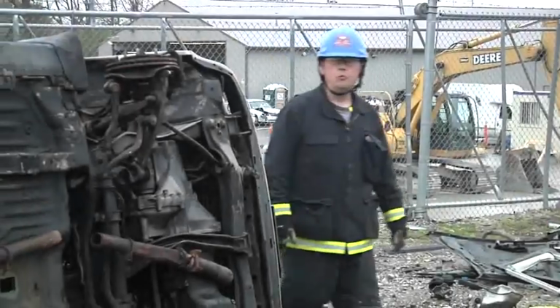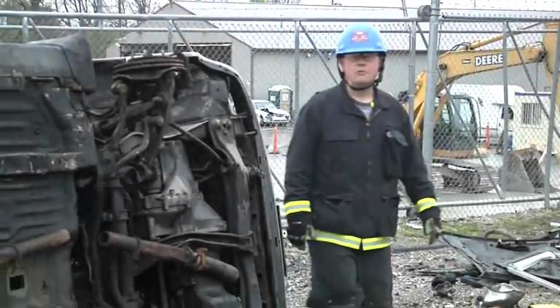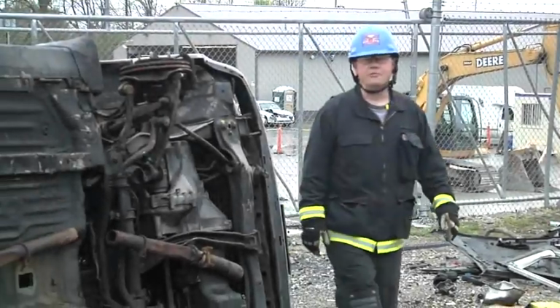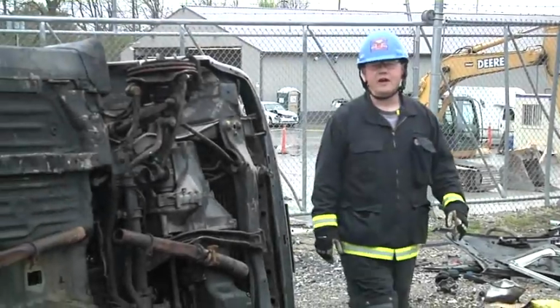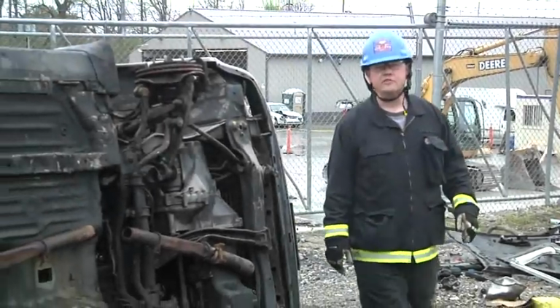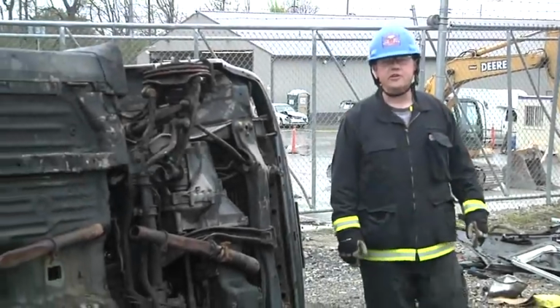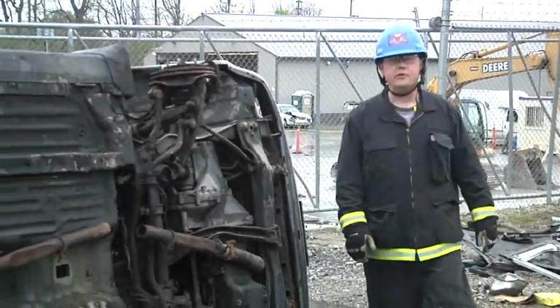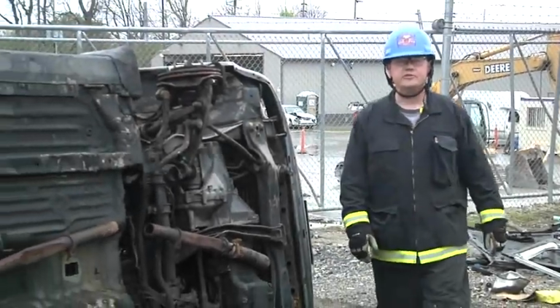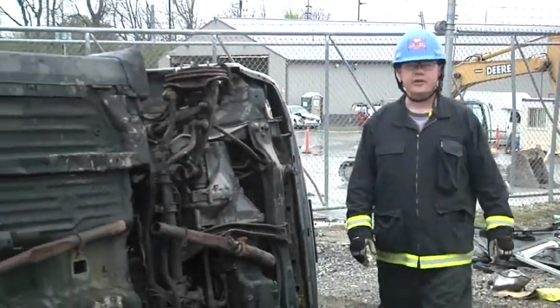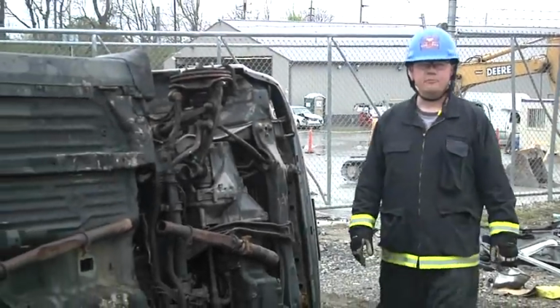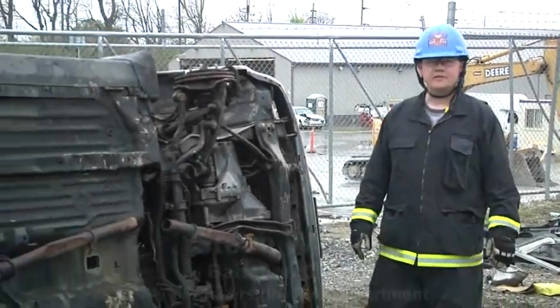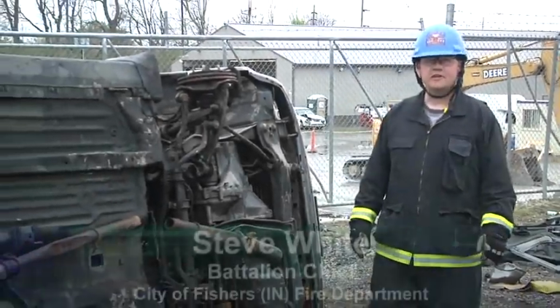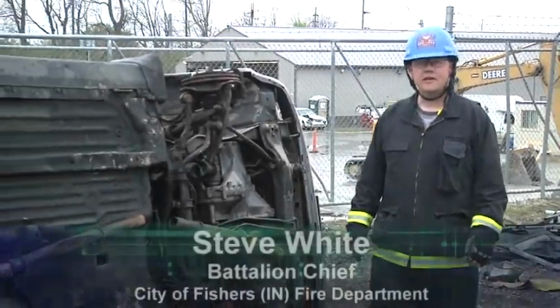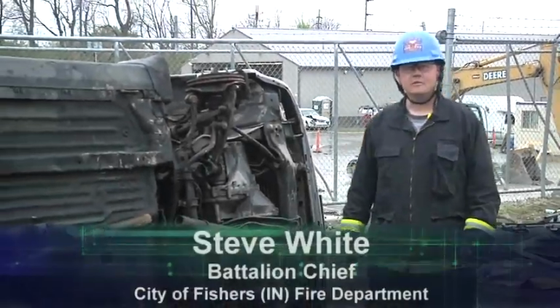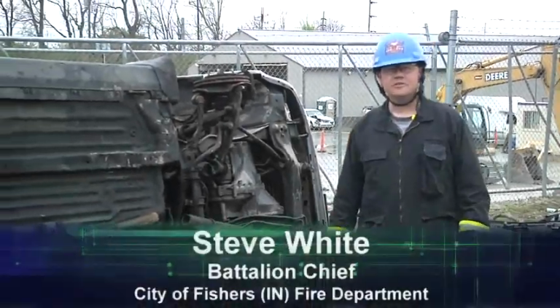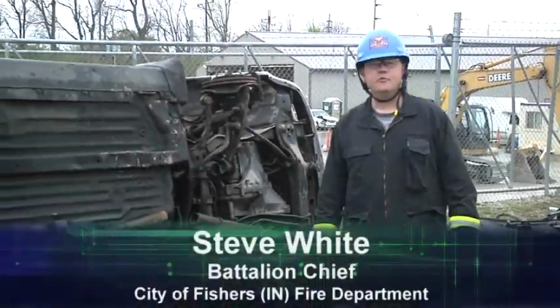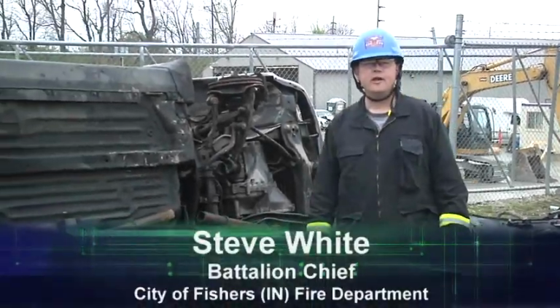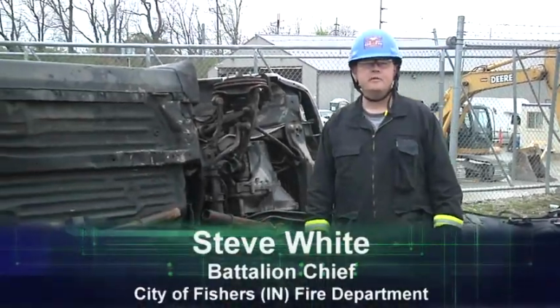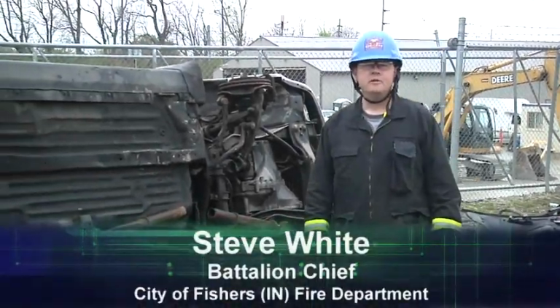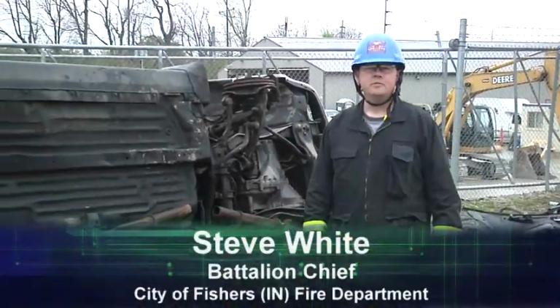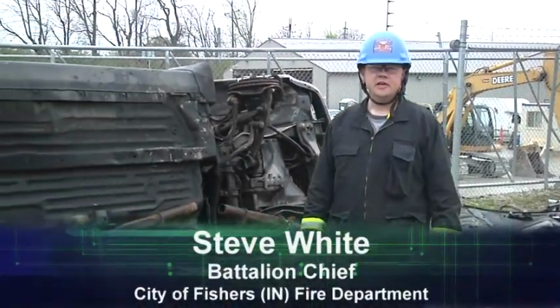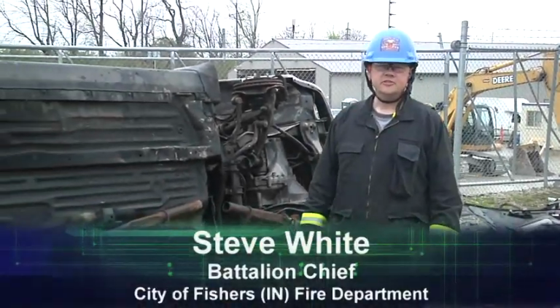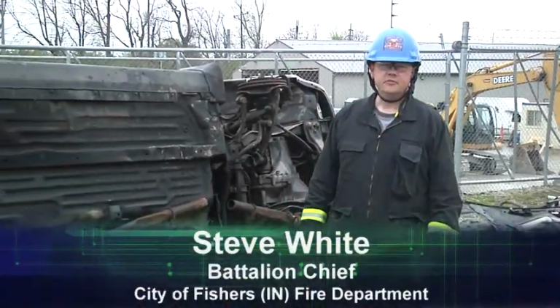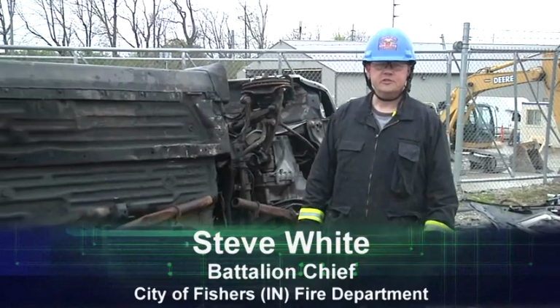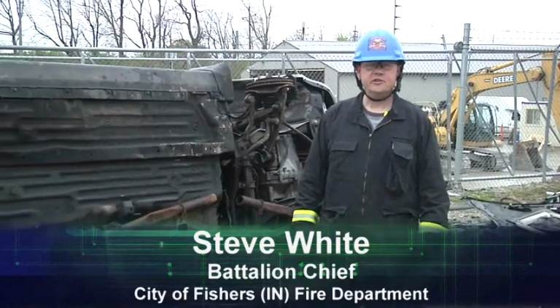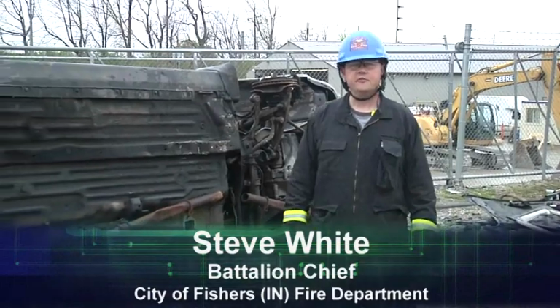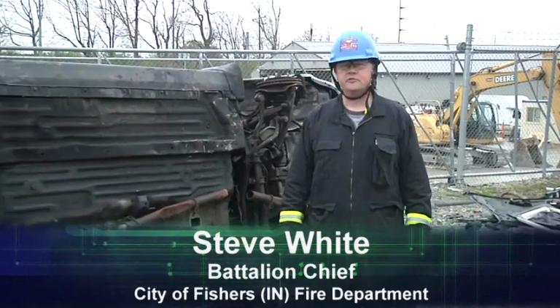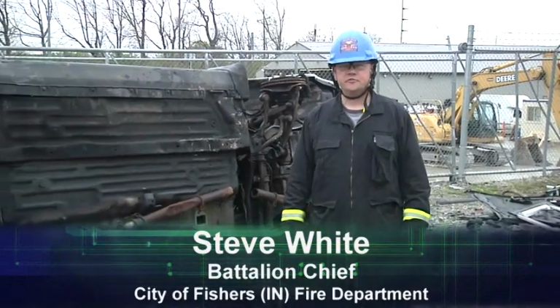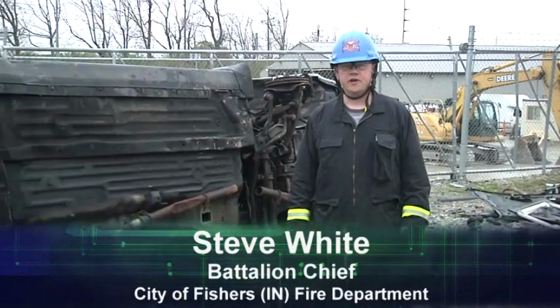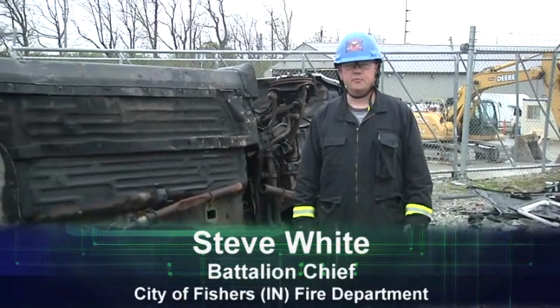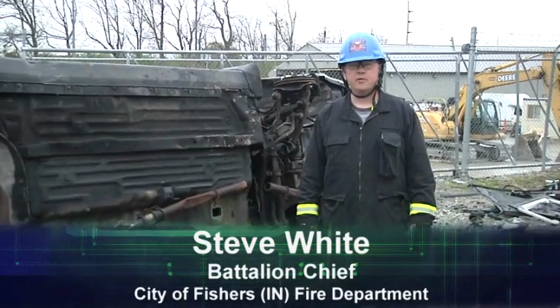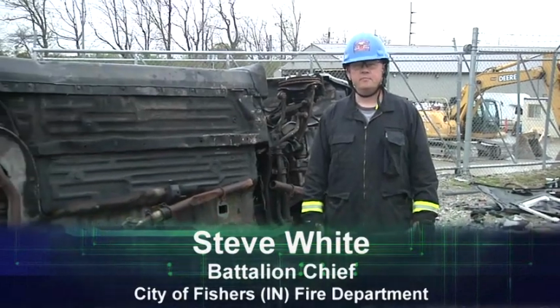Welcome to Fire Engineering's Training Minutes. I'm Steve White, Battalion Chief with the City of Fishers Fire Department.